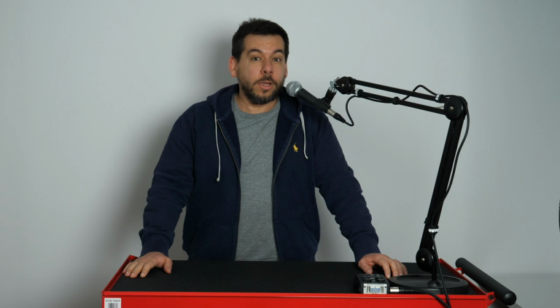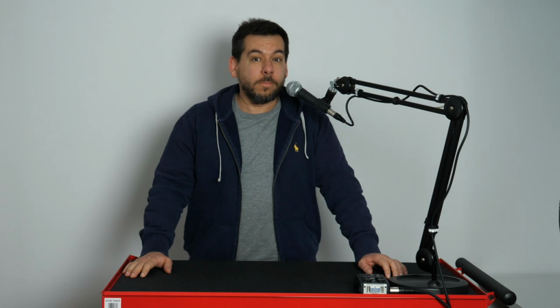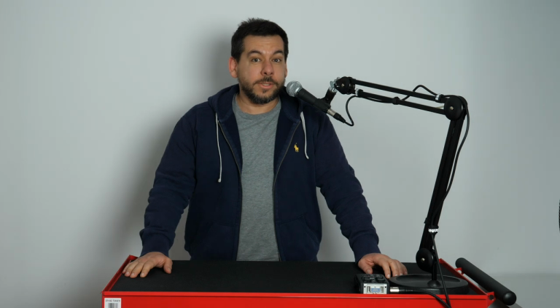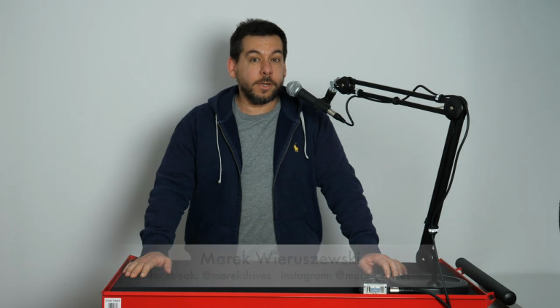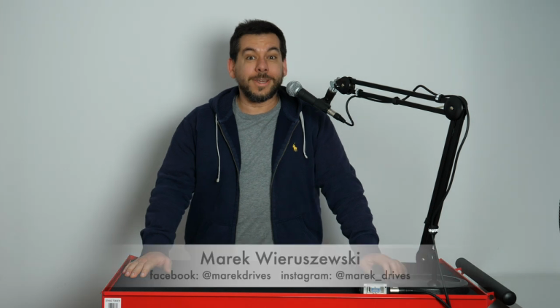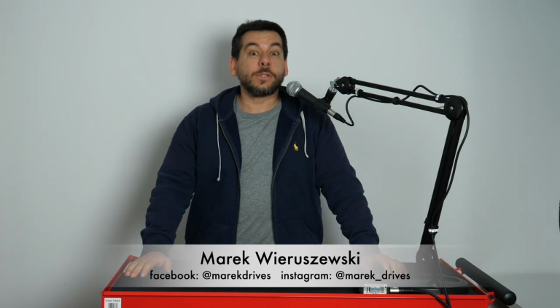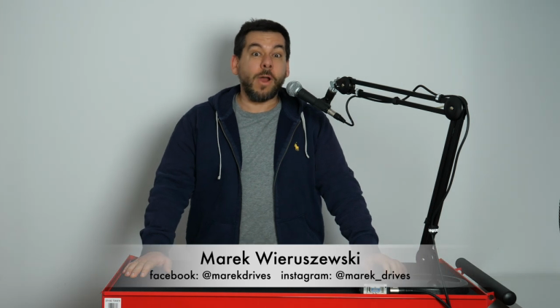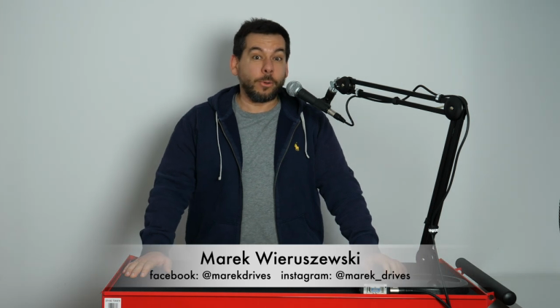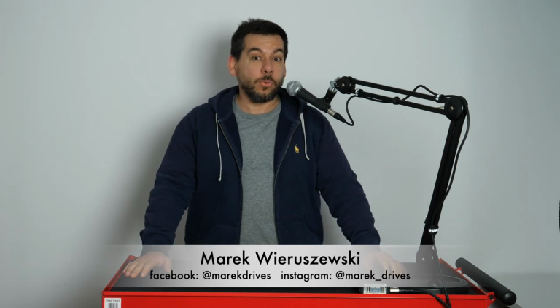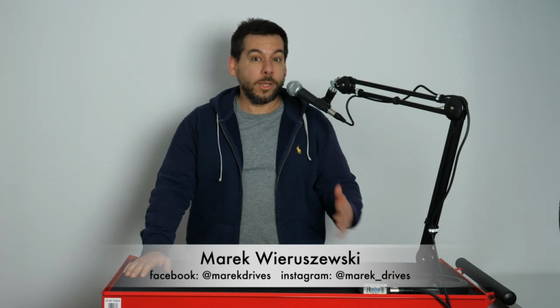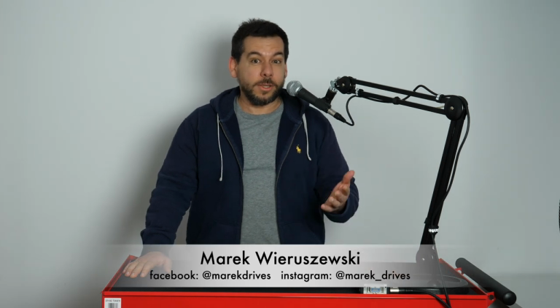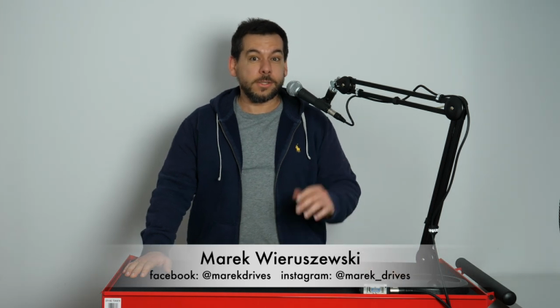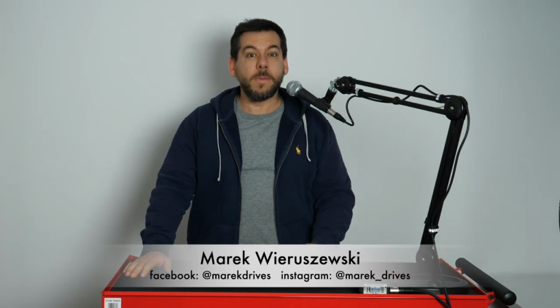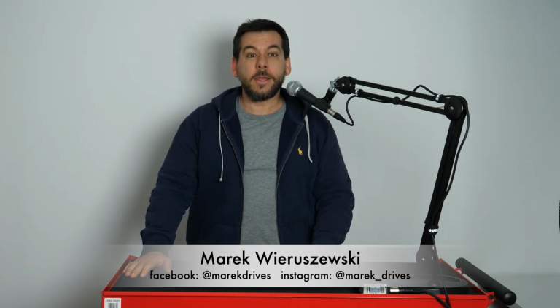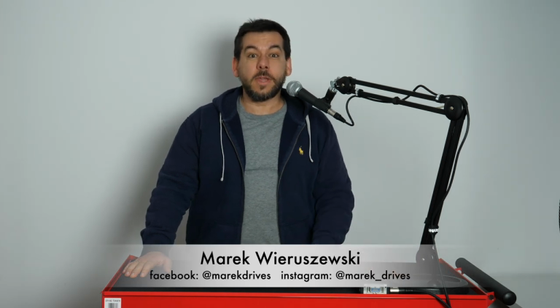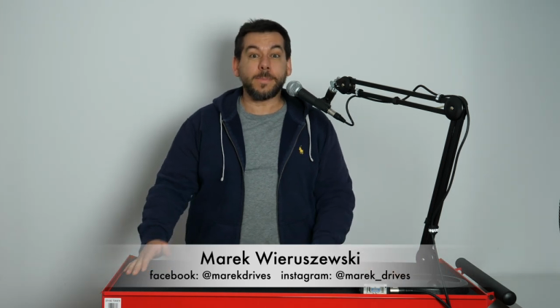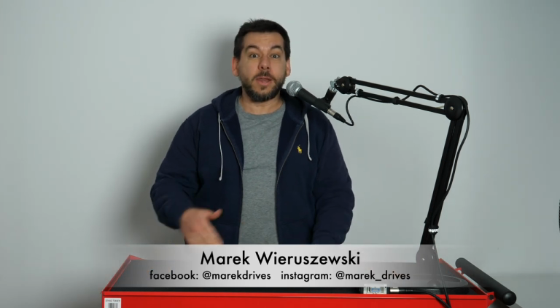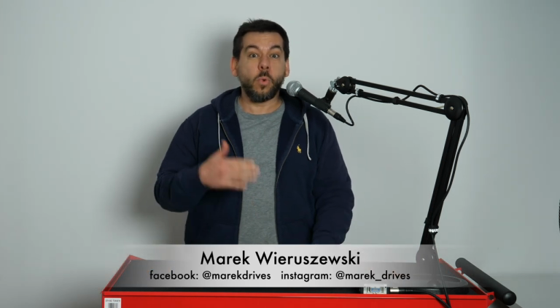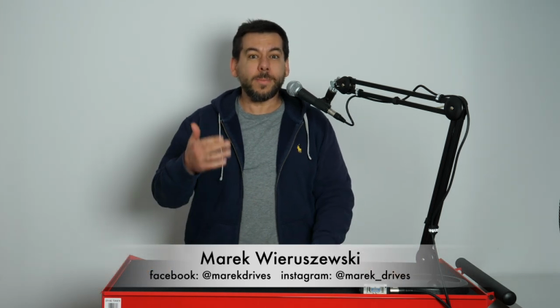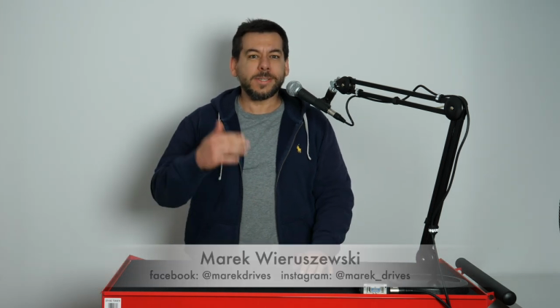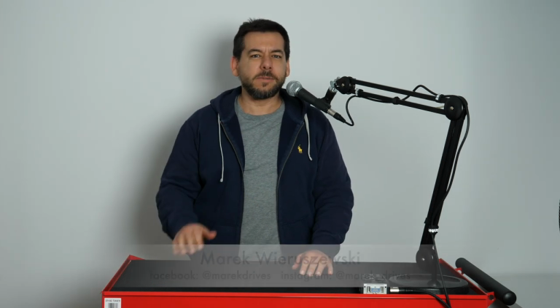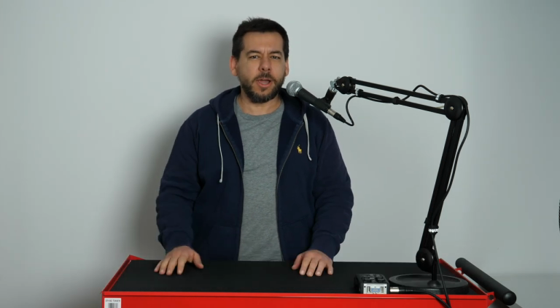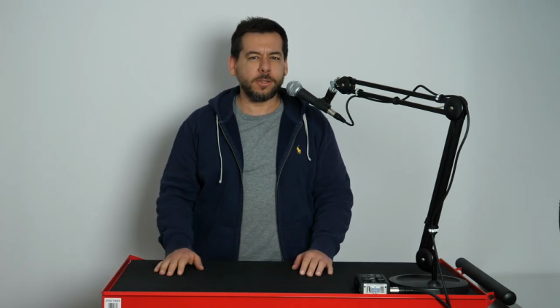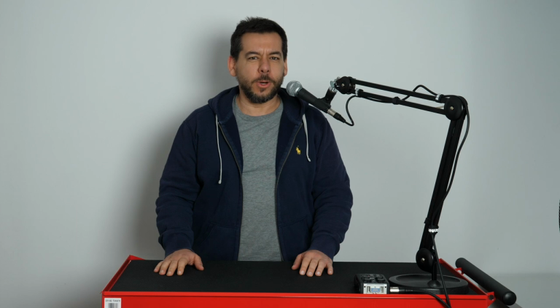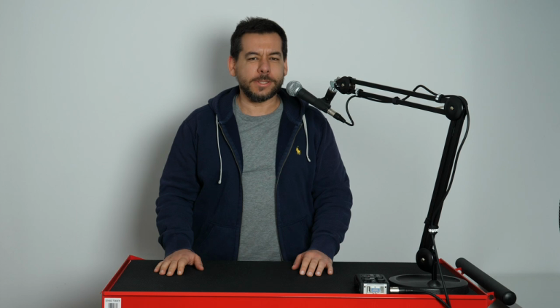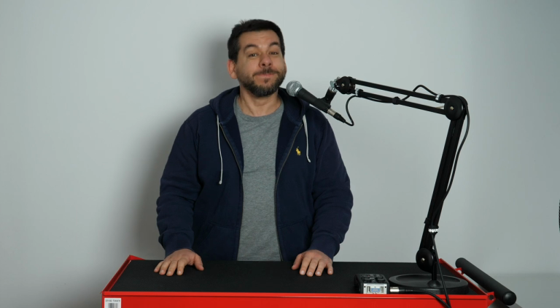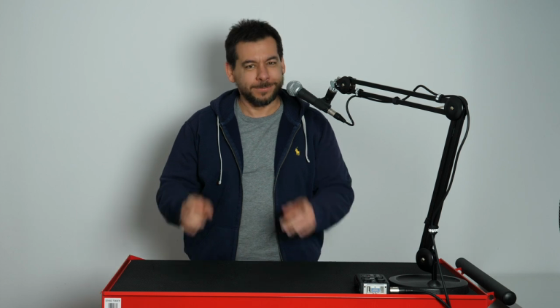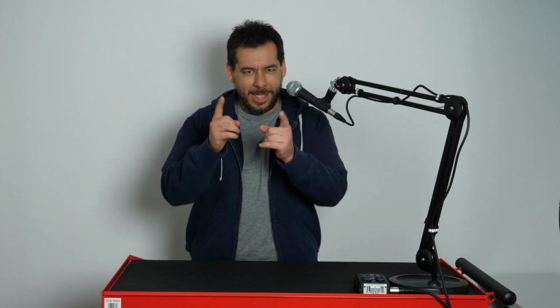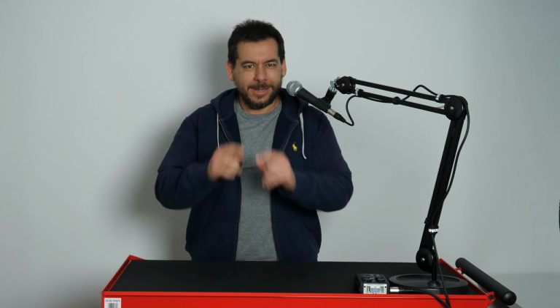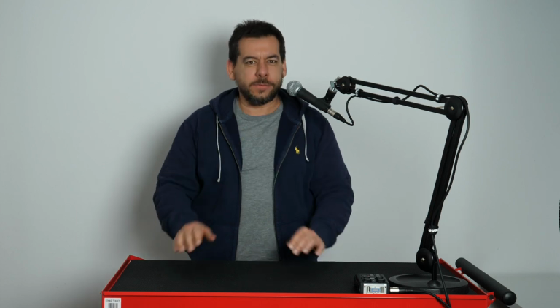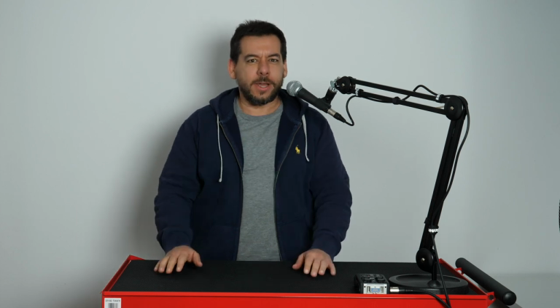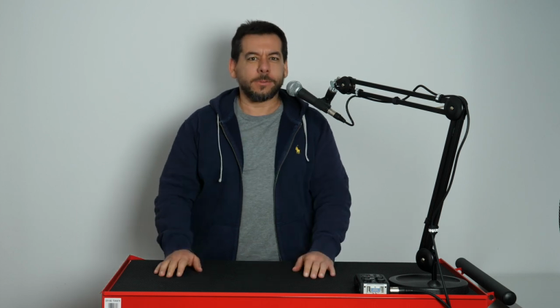Today on Marek's Gear it's tripods. Why do I need so many of them and why am I still buying new ones? Let's find out!